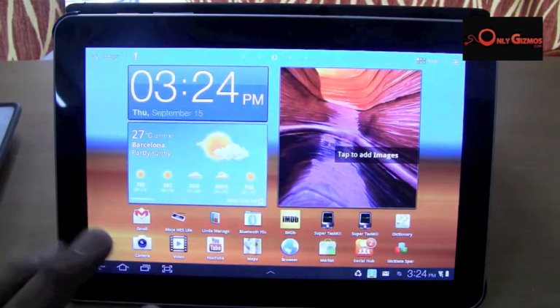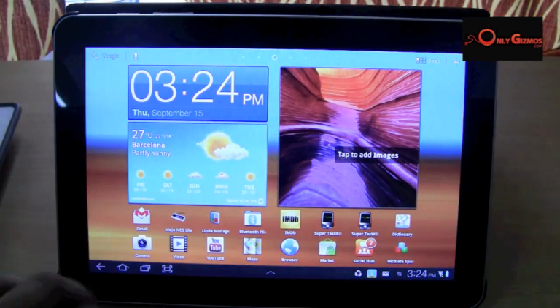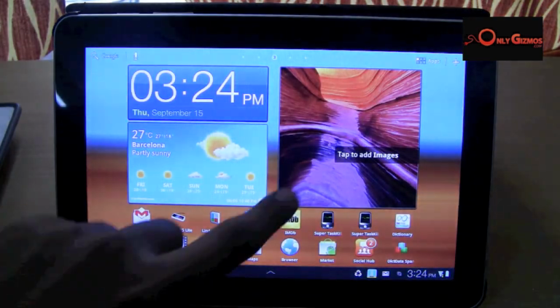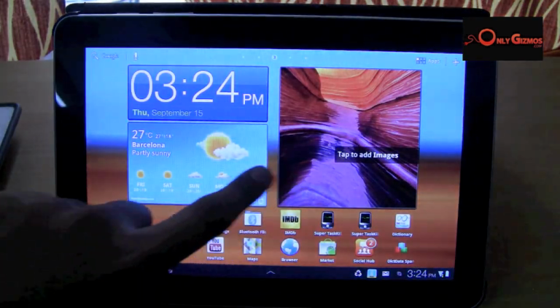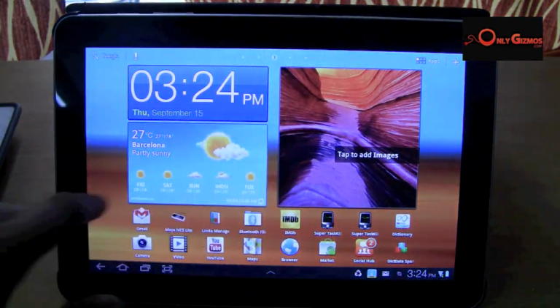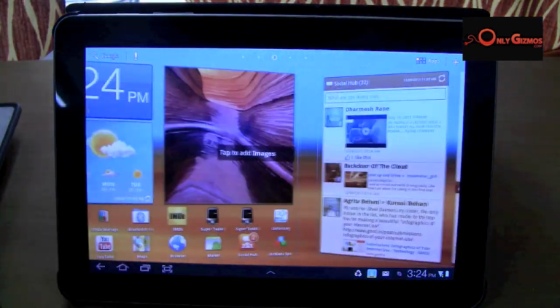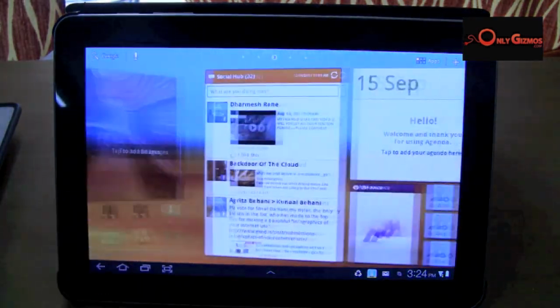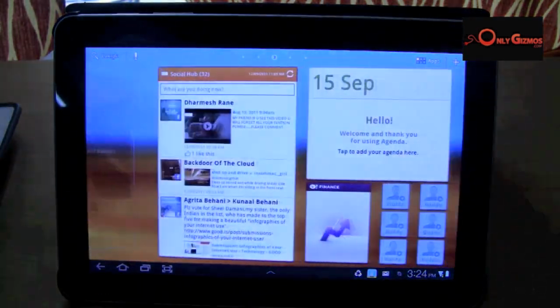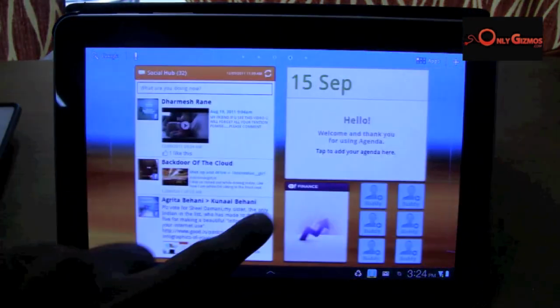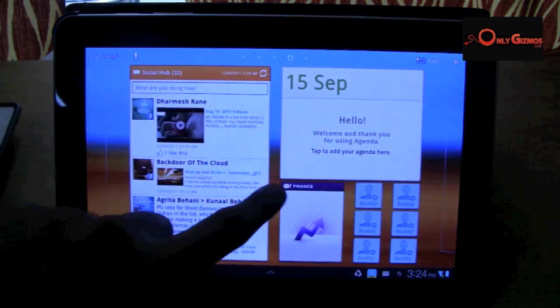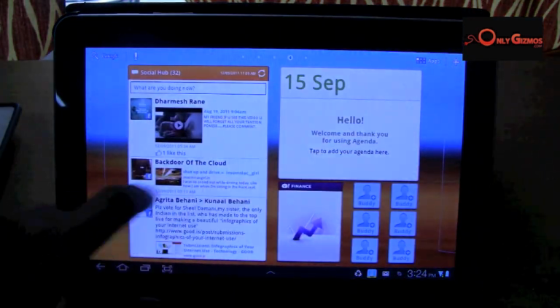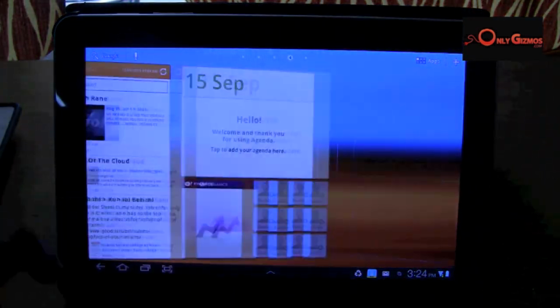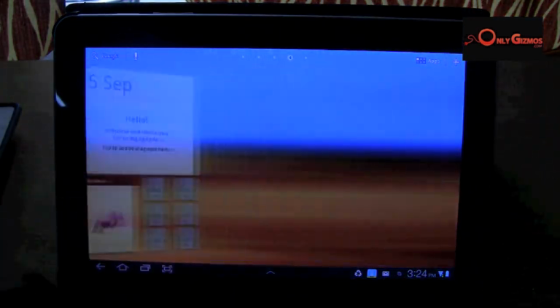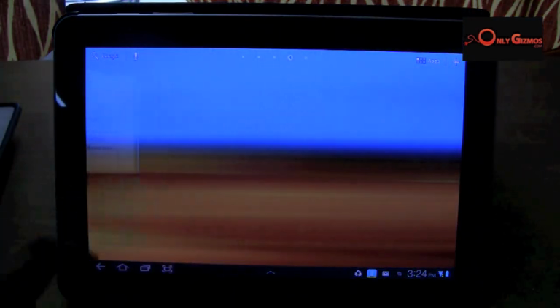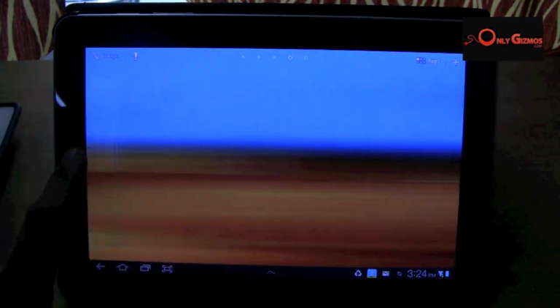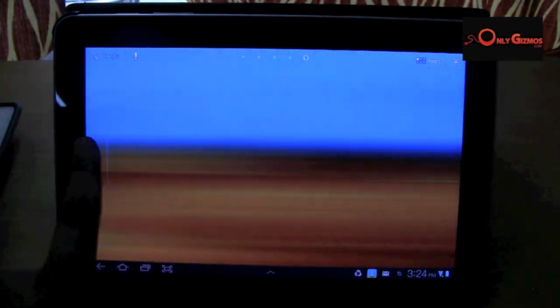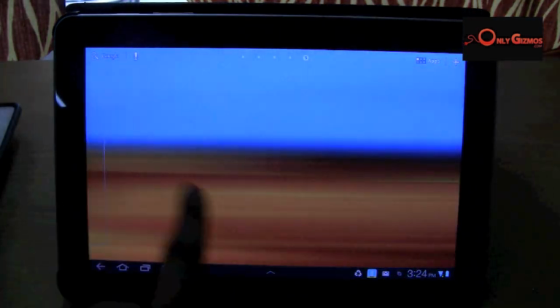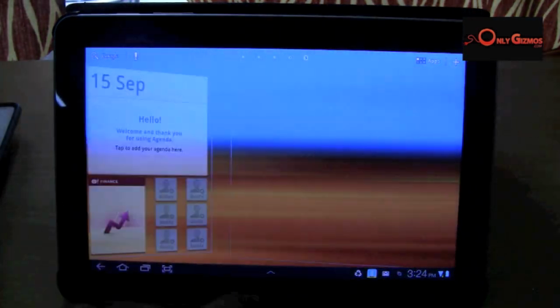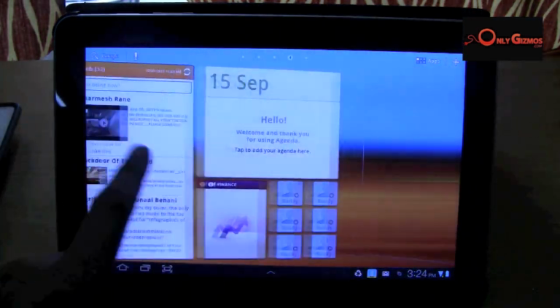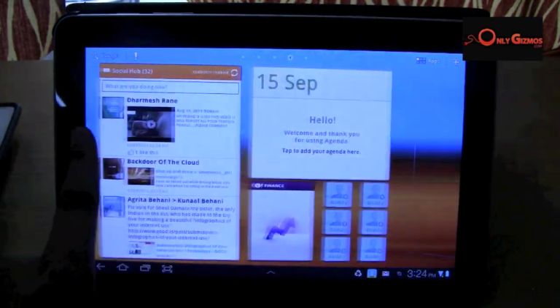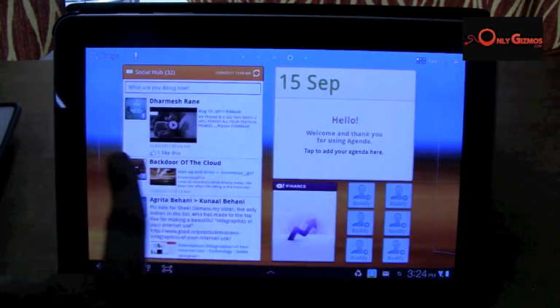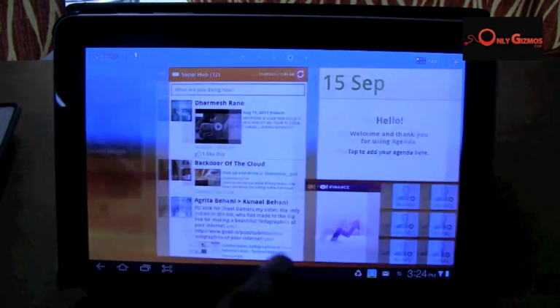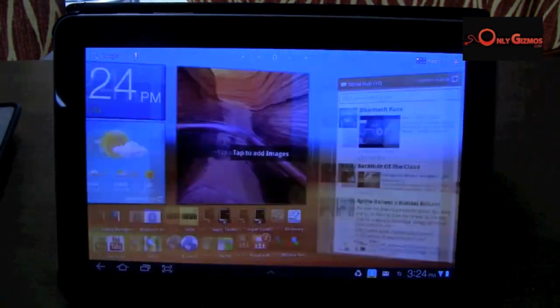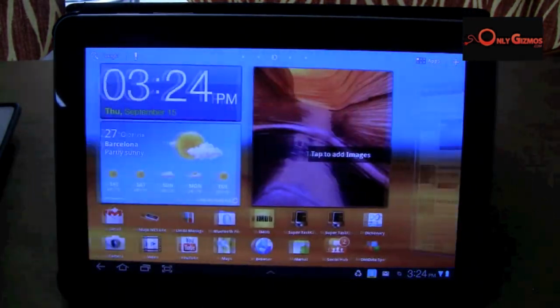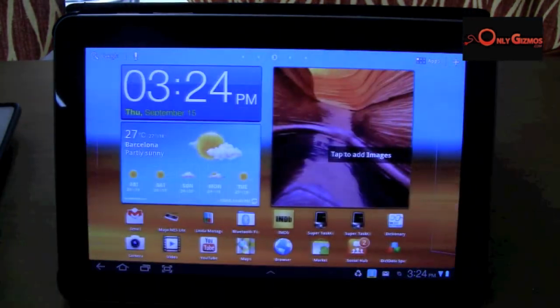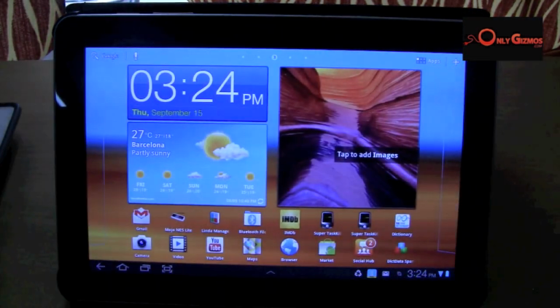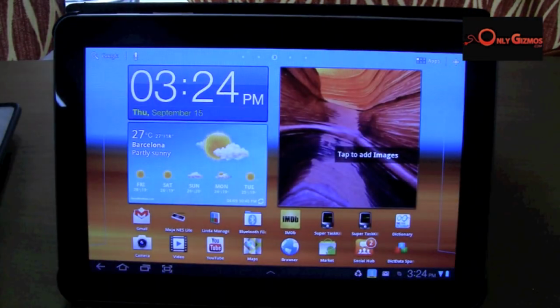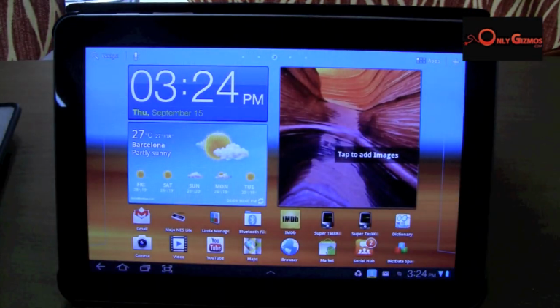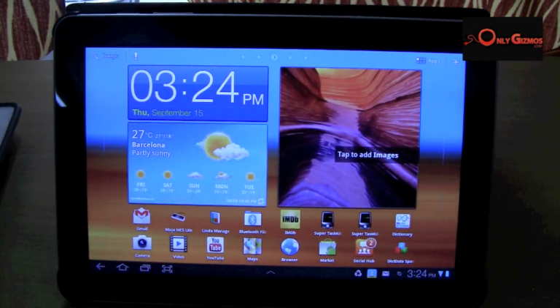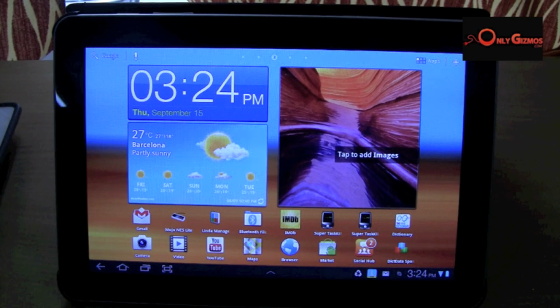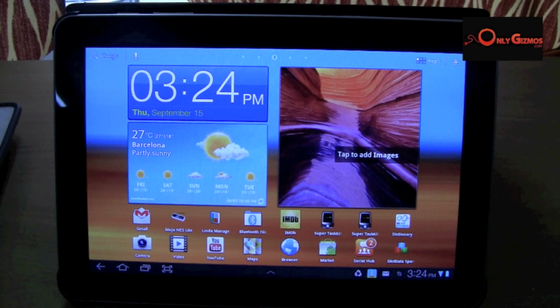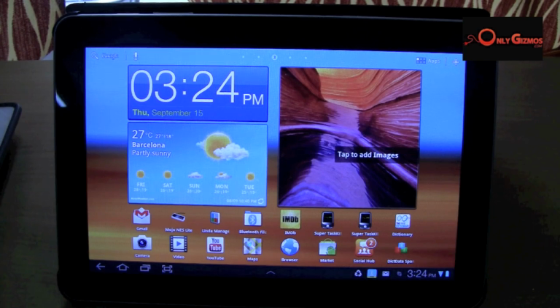That's the screenshot utility on the Galaxy Tab. We will have more from the Galaxy Tab soon.